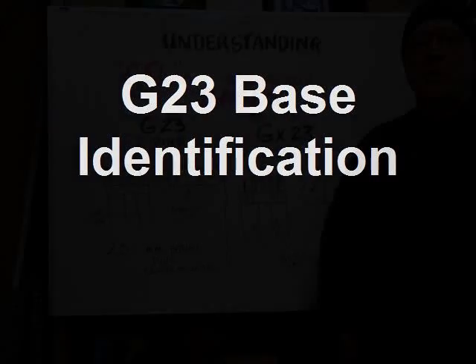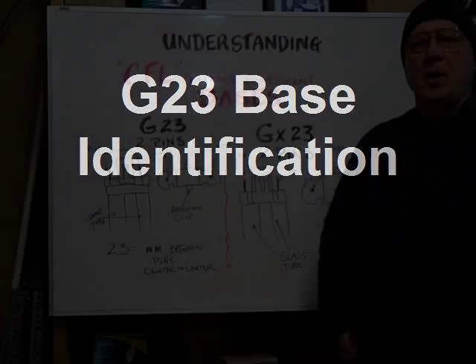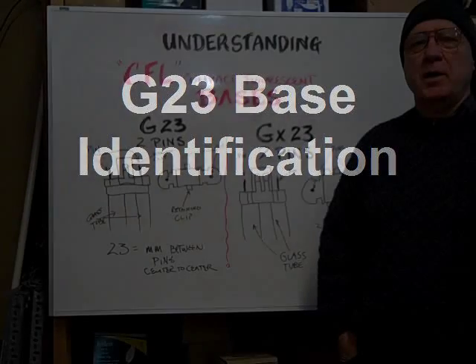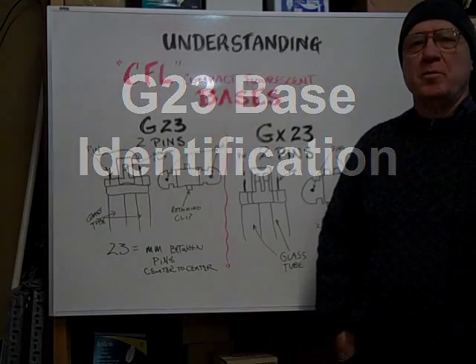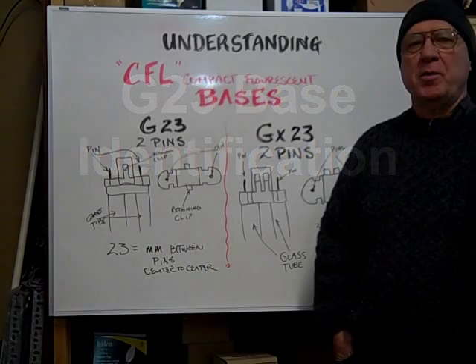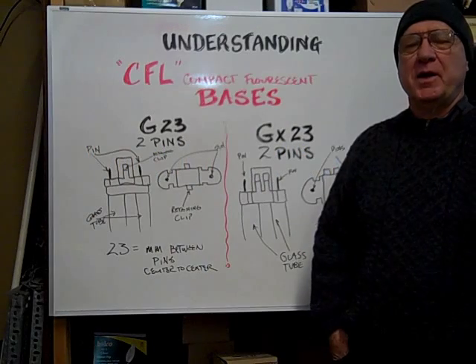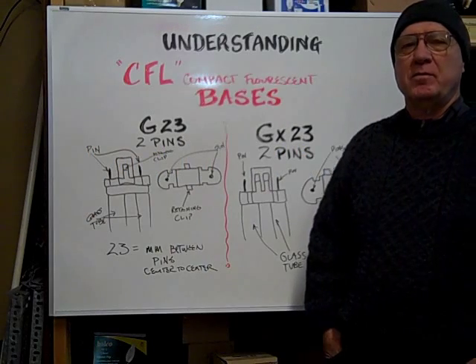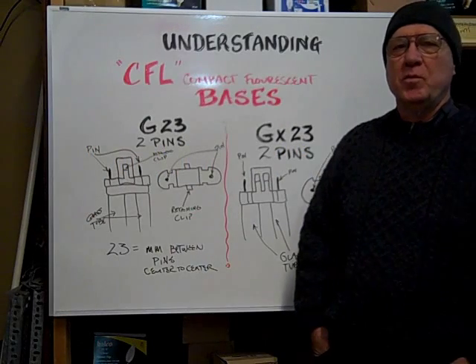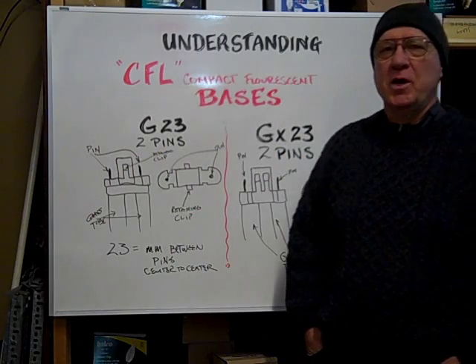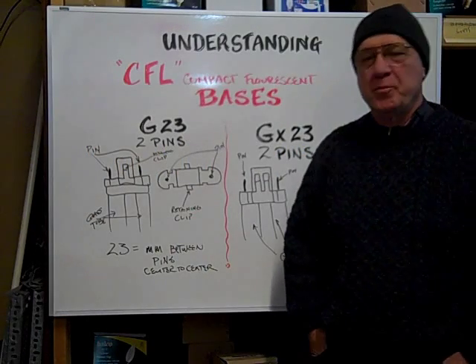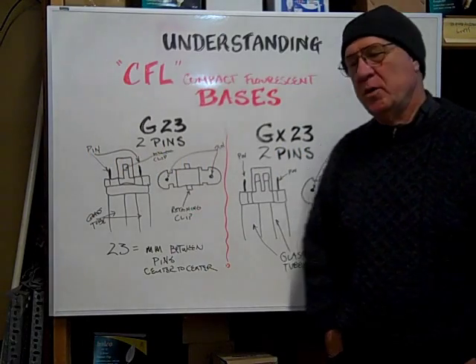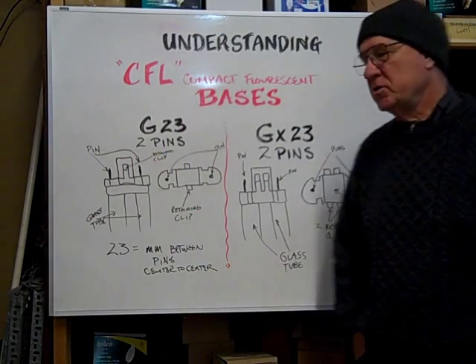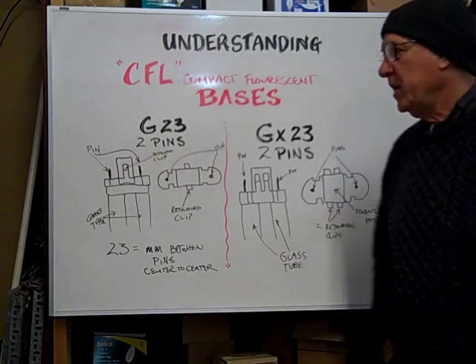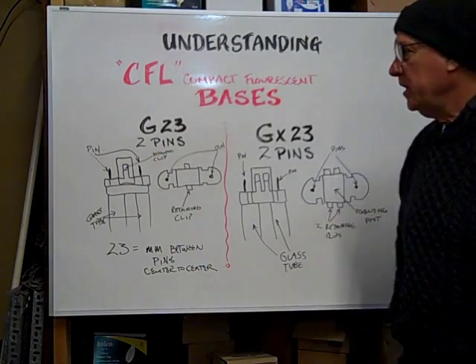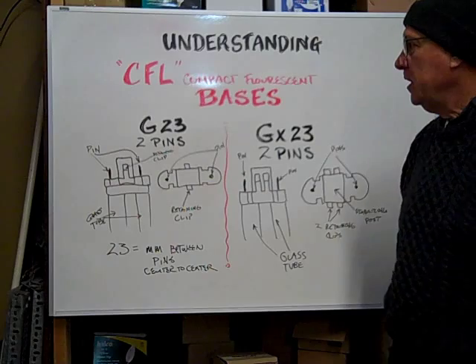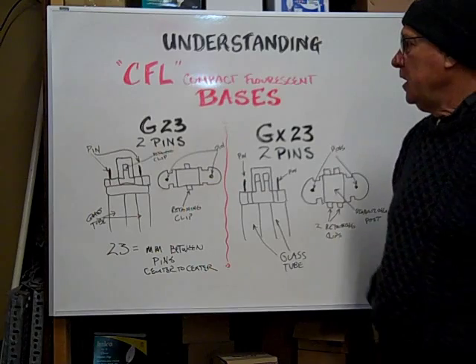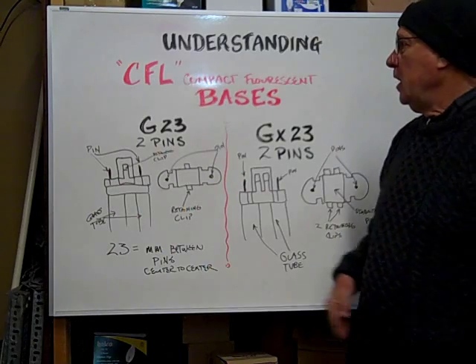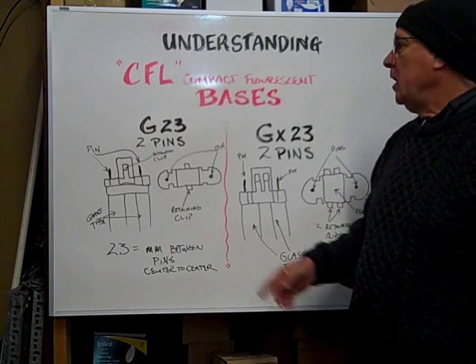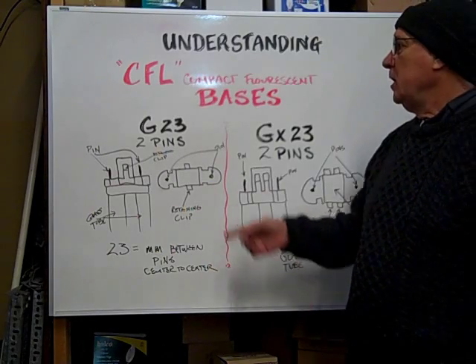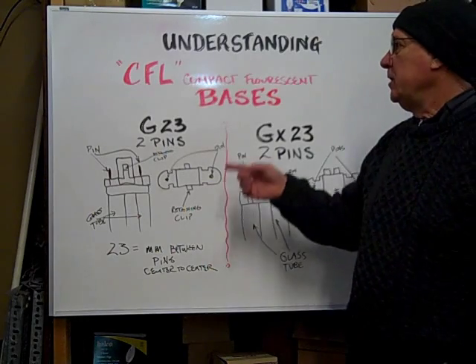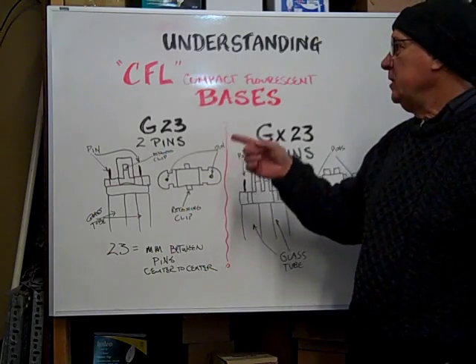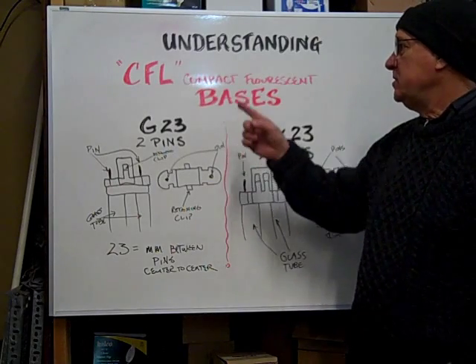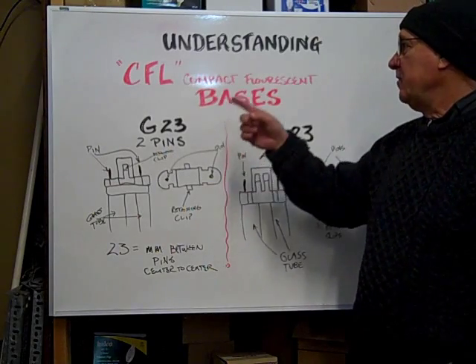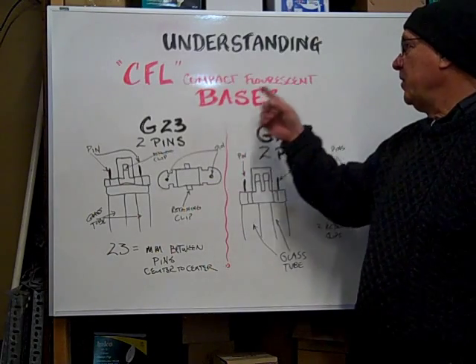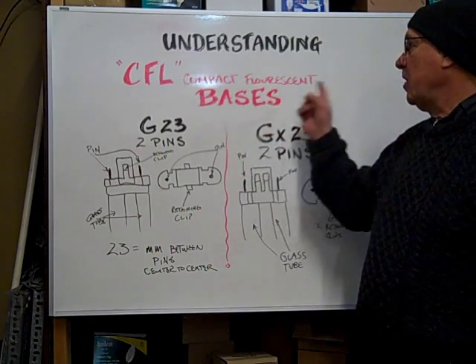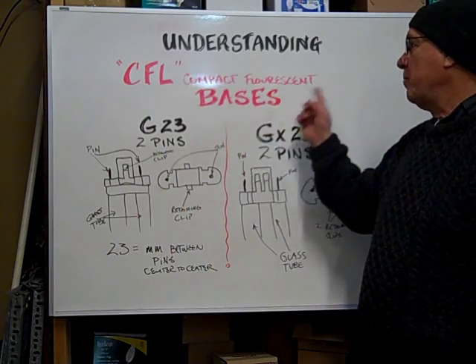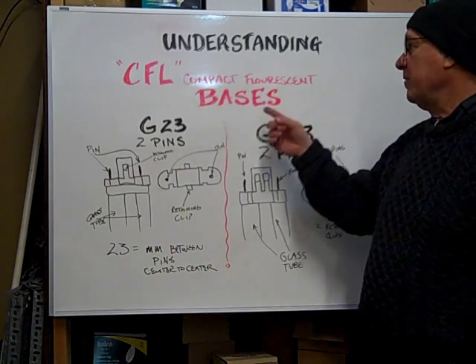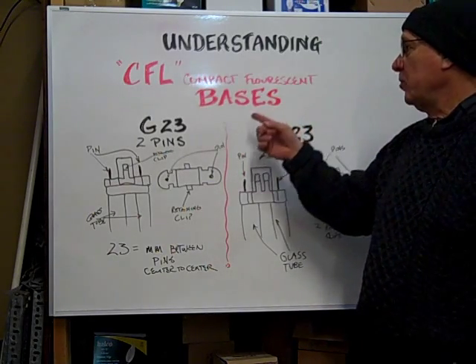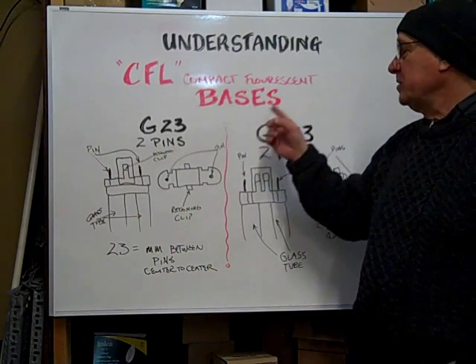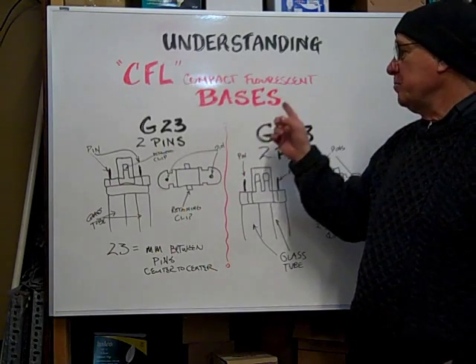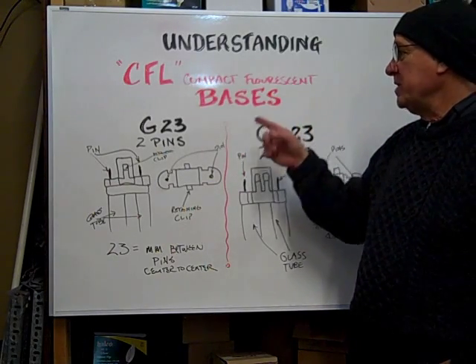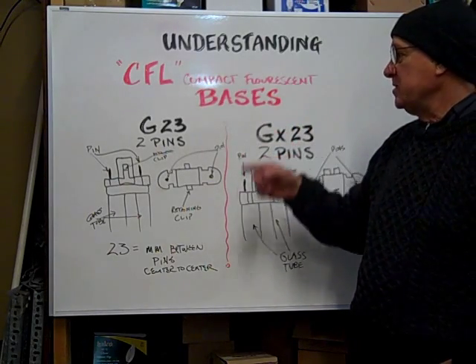Hi, here at Bulbtown. We want to help you understand the CFL Compact Fluorescent Bases.